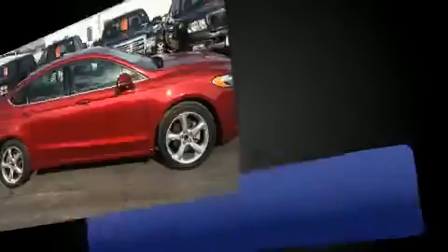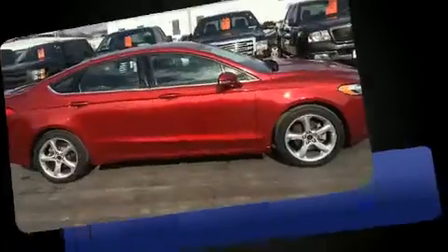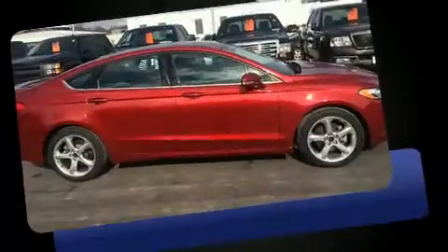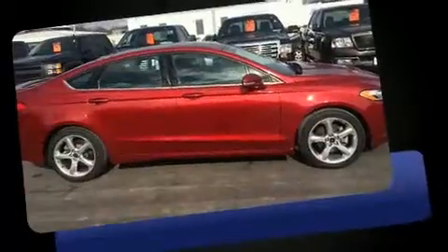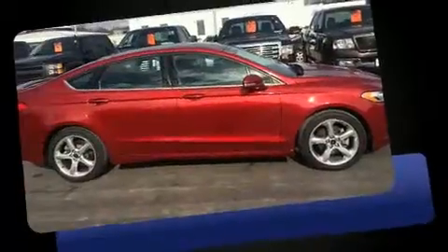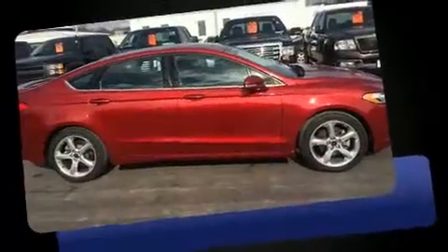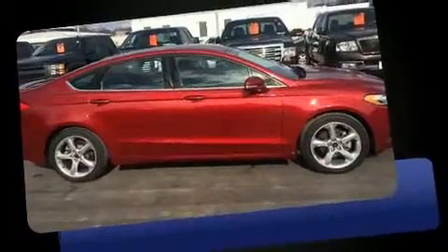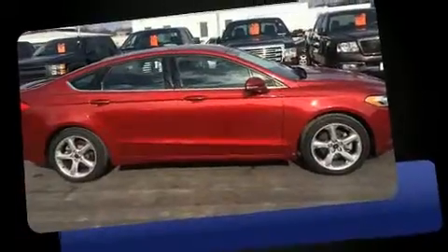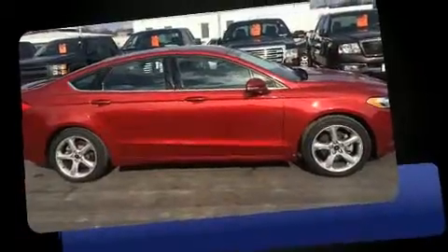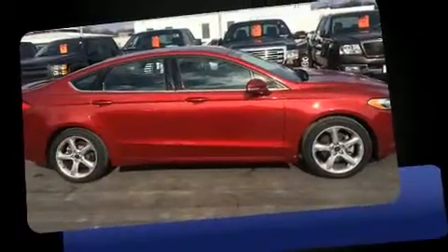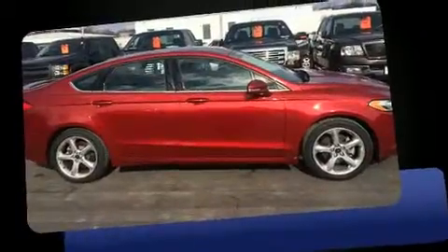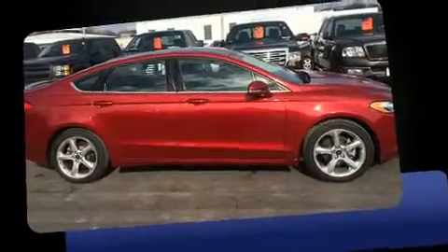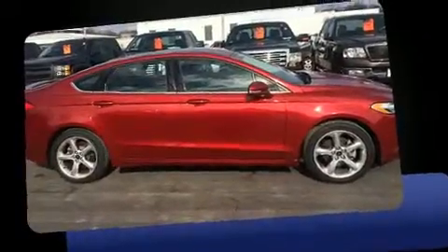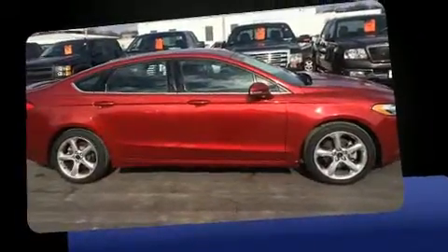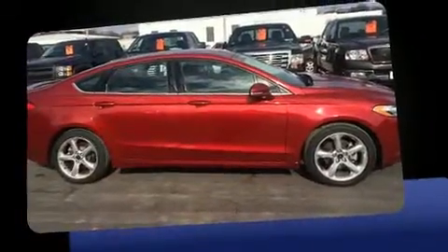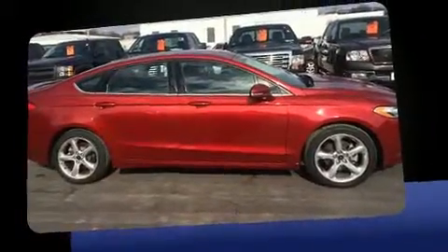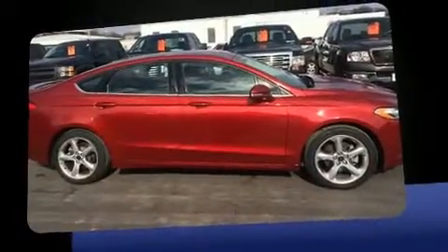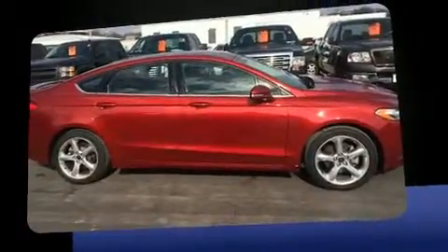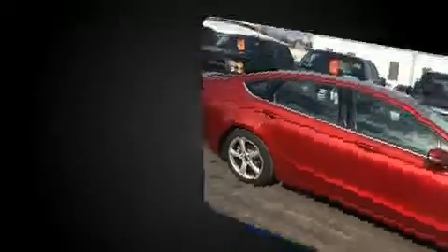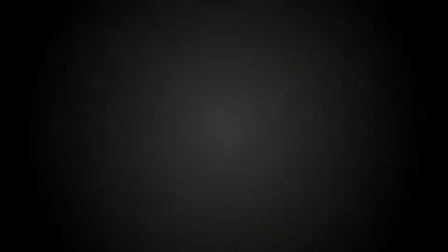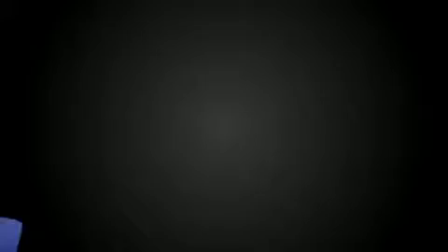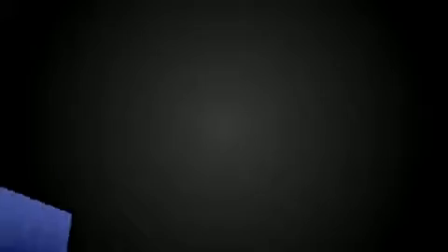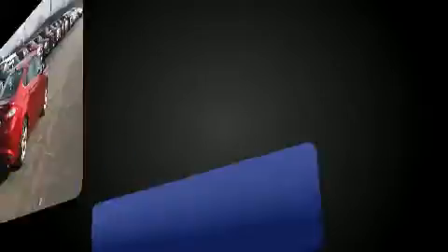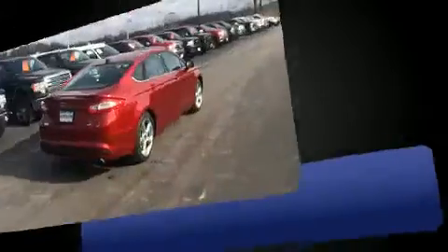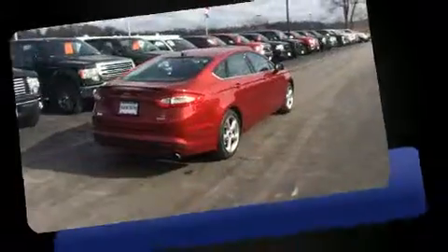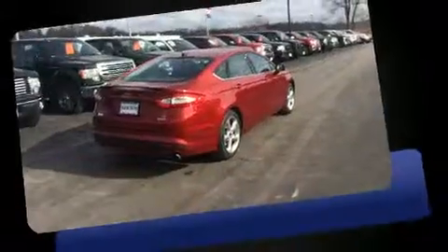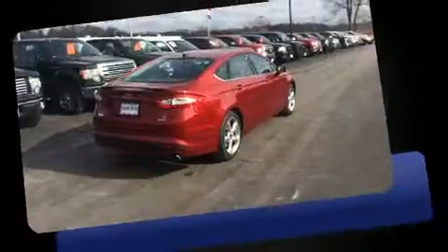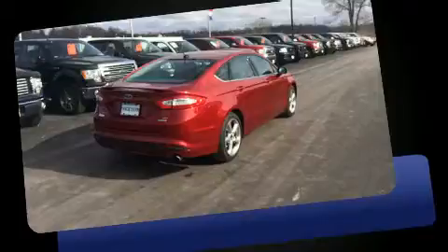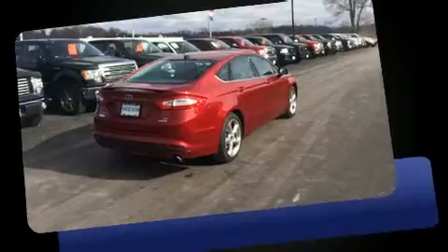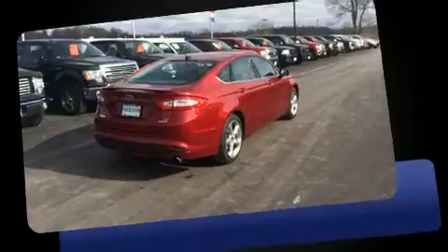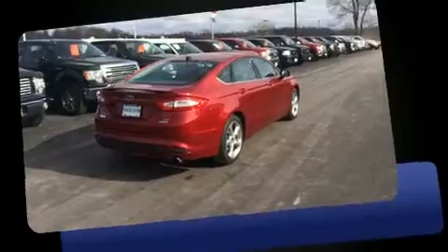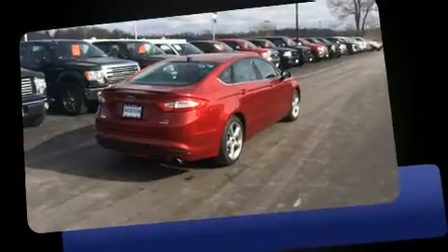It features an automatic transmission, front-wheel drive, and an efficient four-cylinder engine.